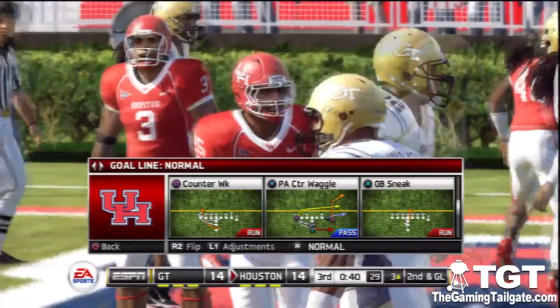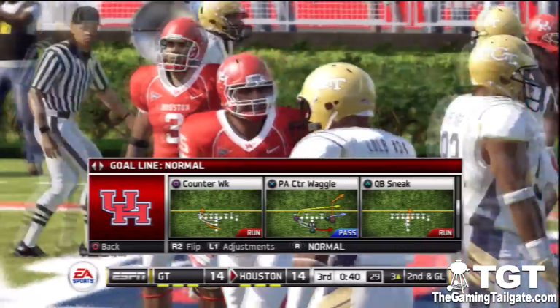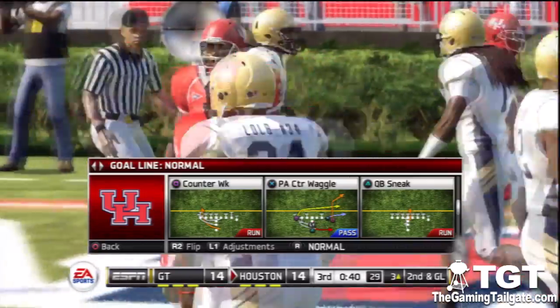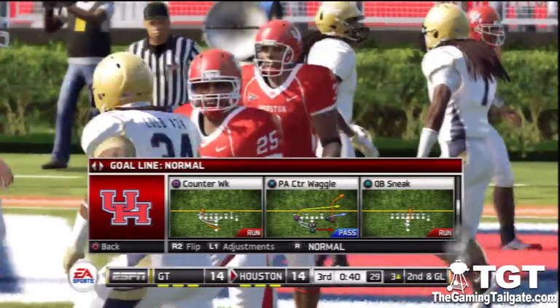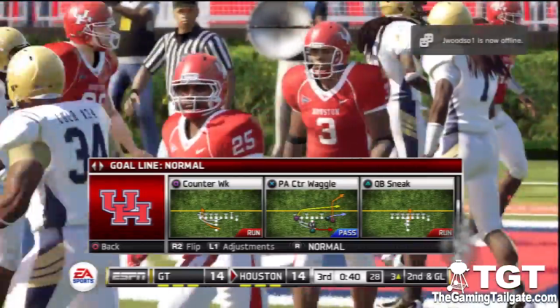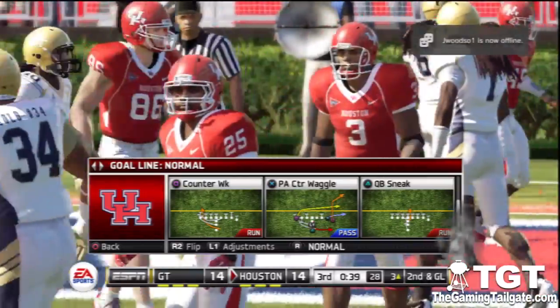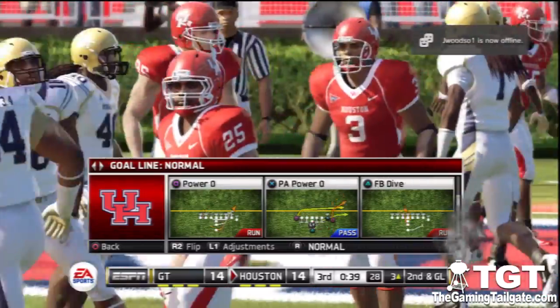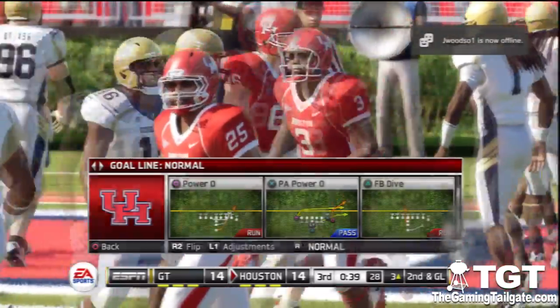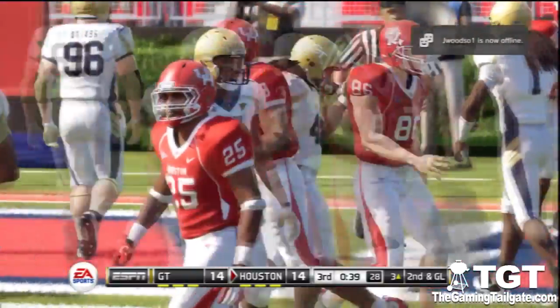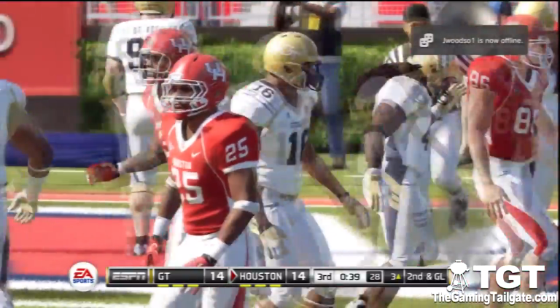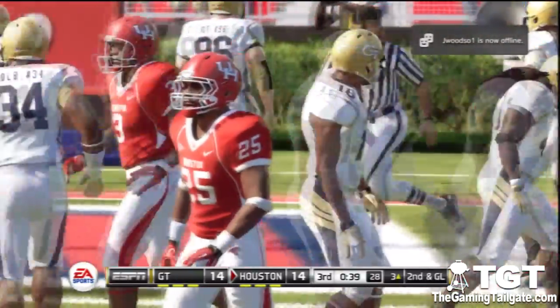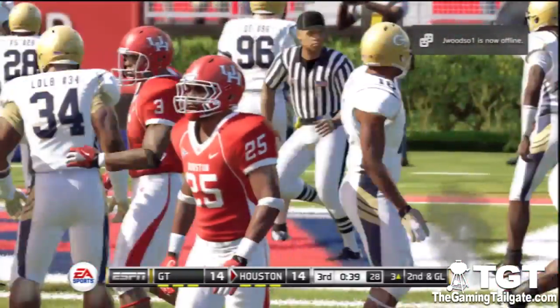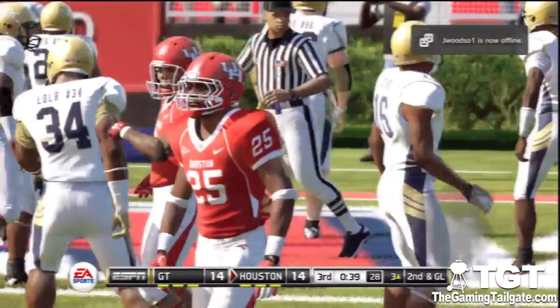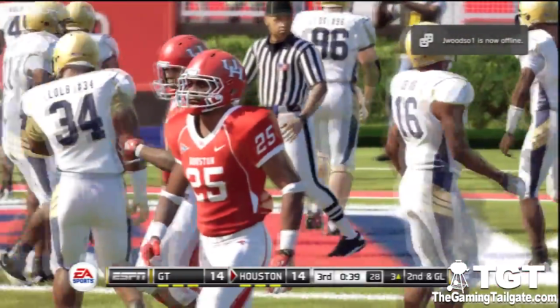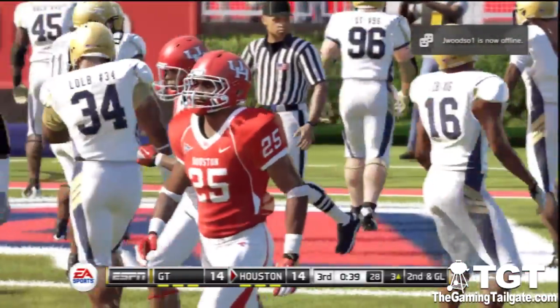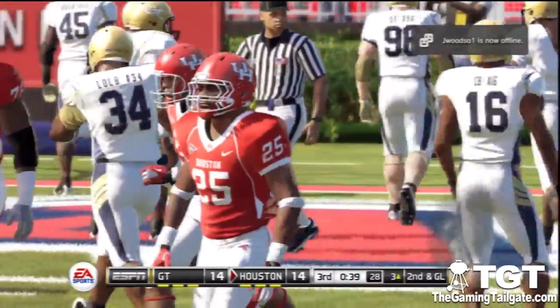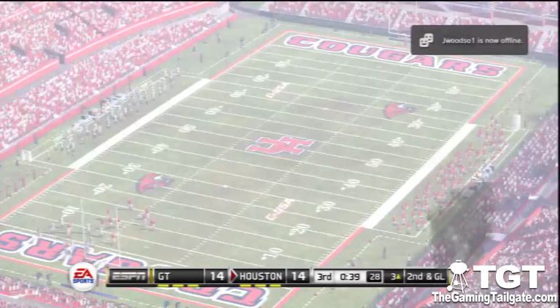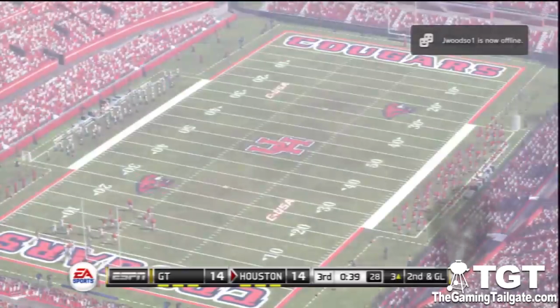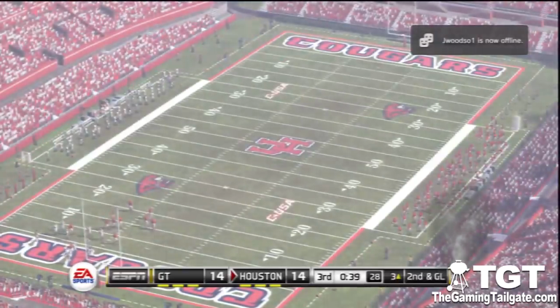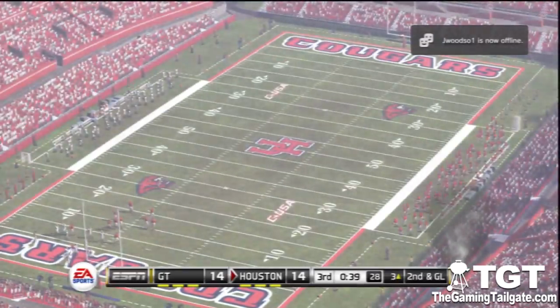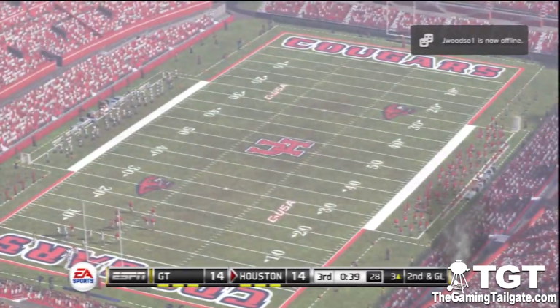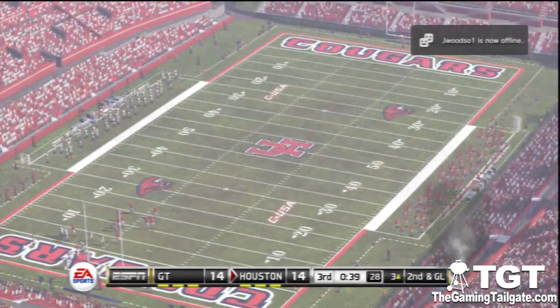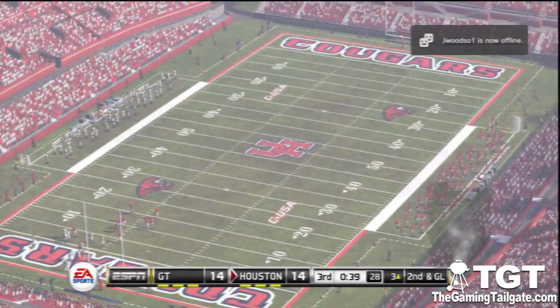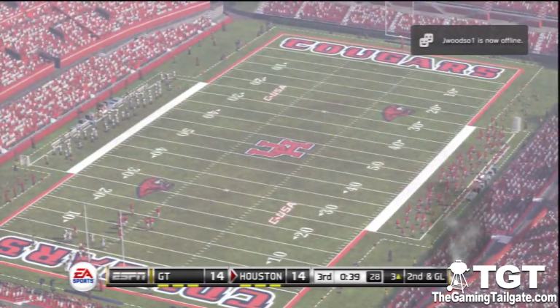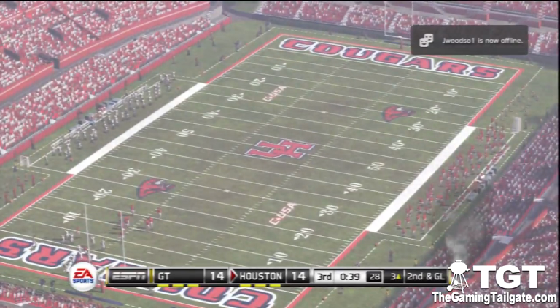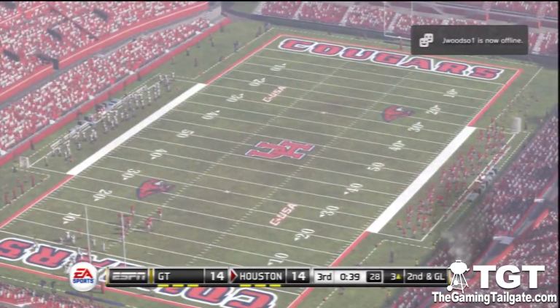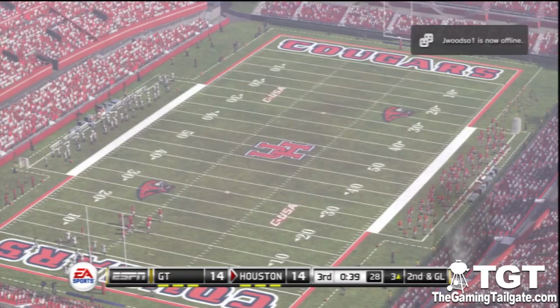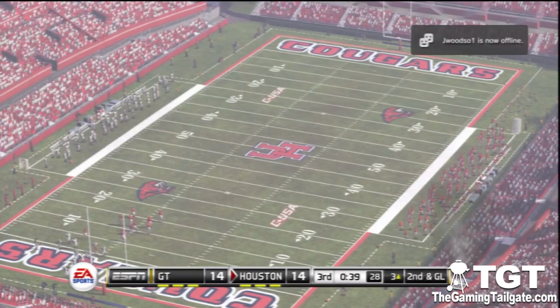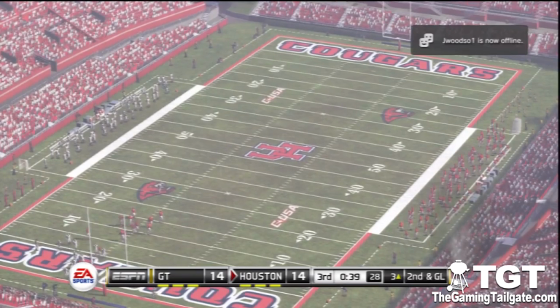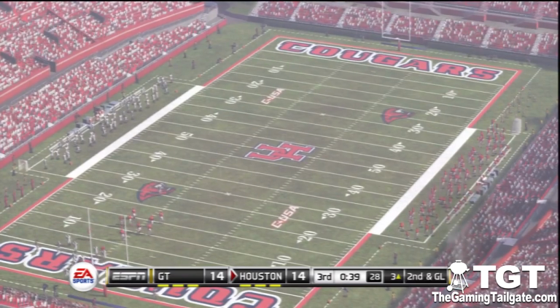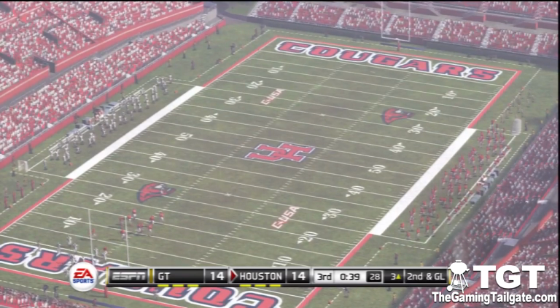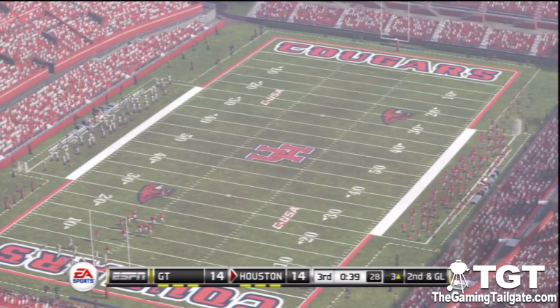Textbook tackle right there. He leveled his shoulders and just put his whole body weight behind that one great hit.